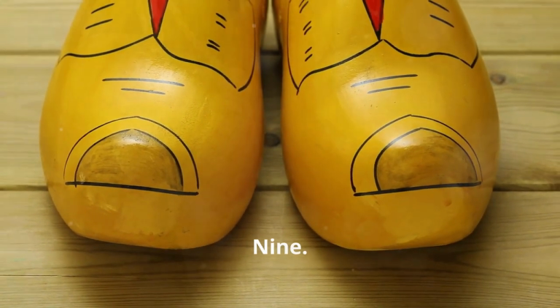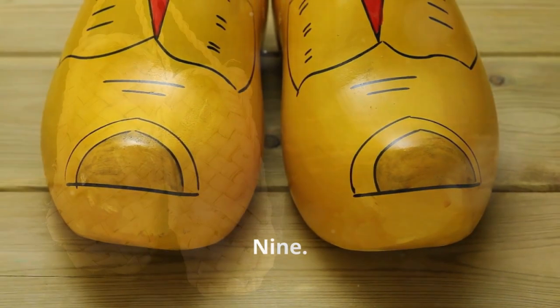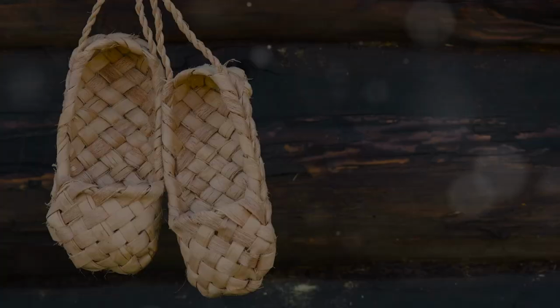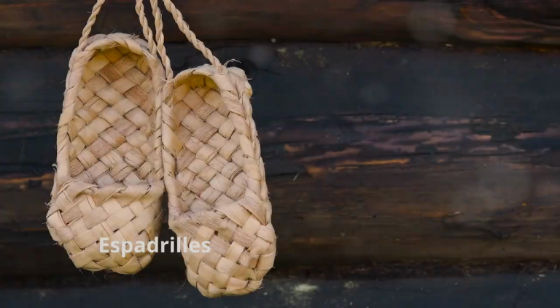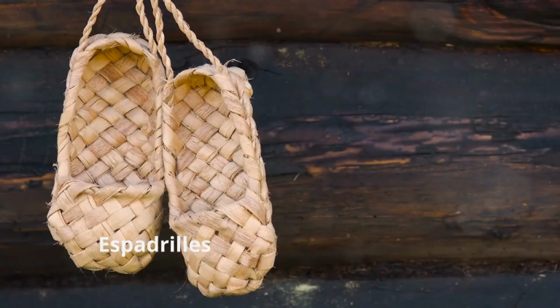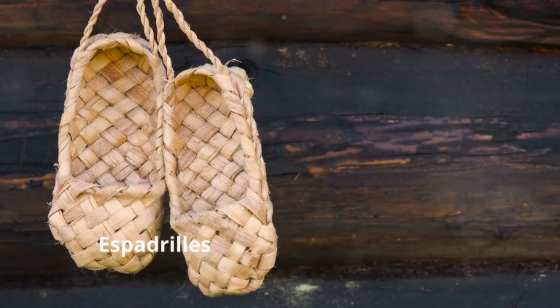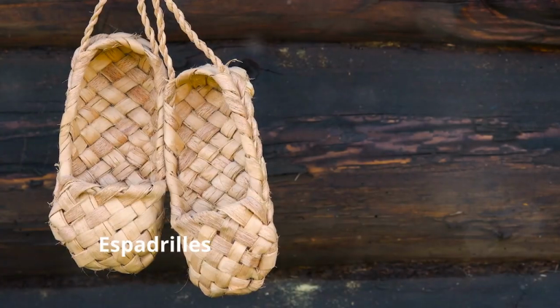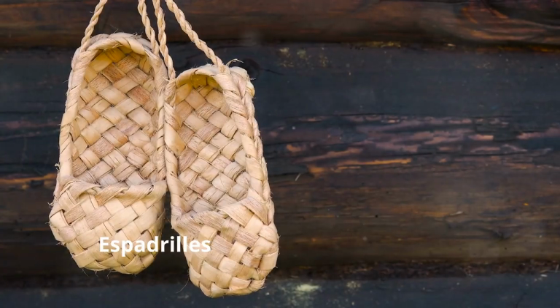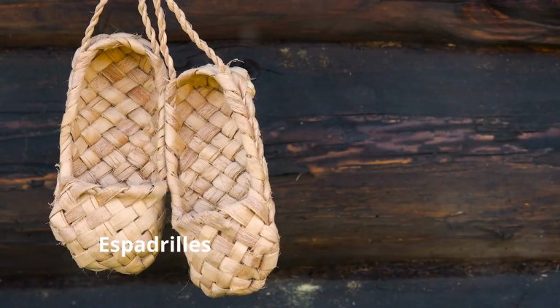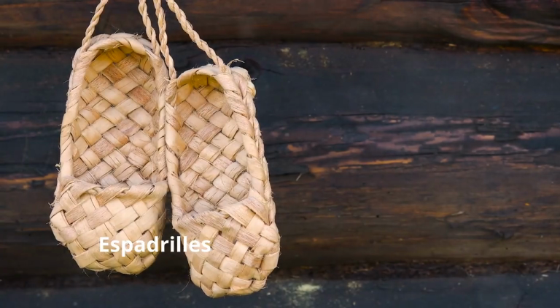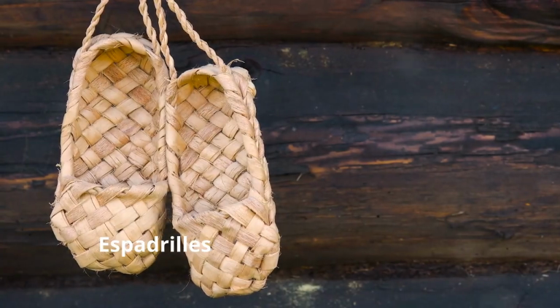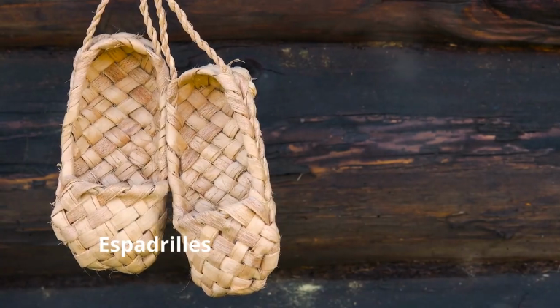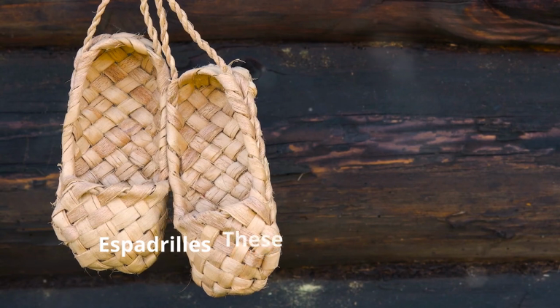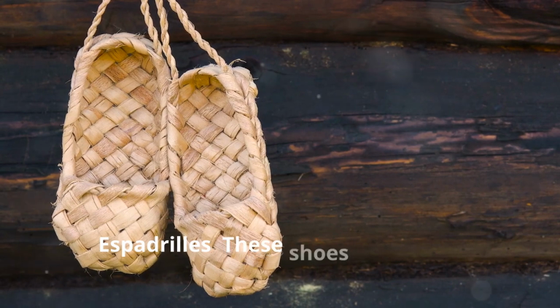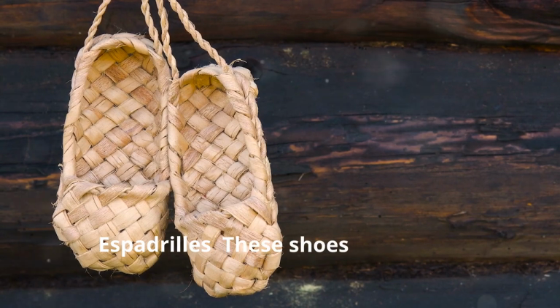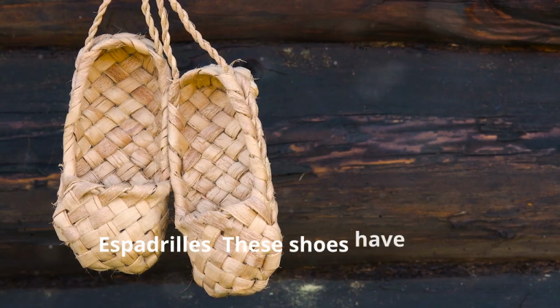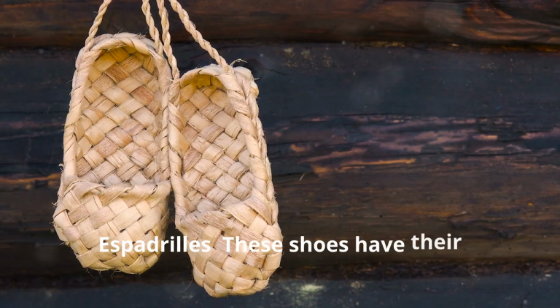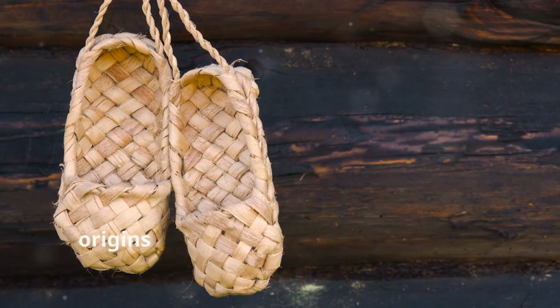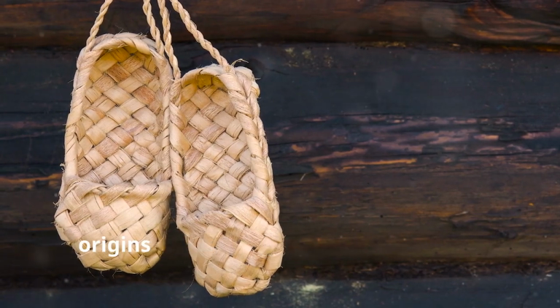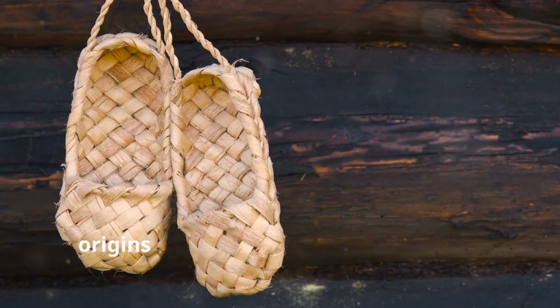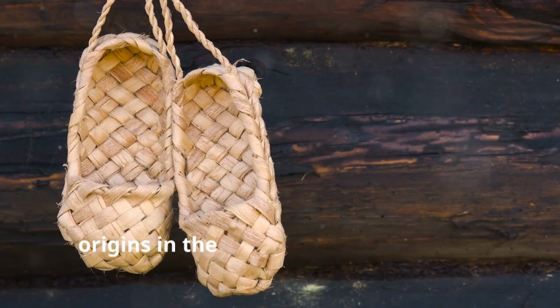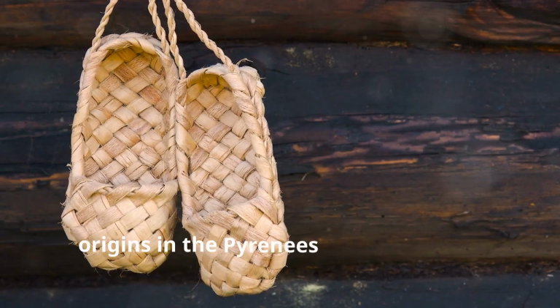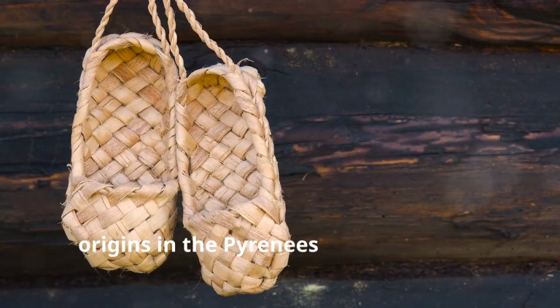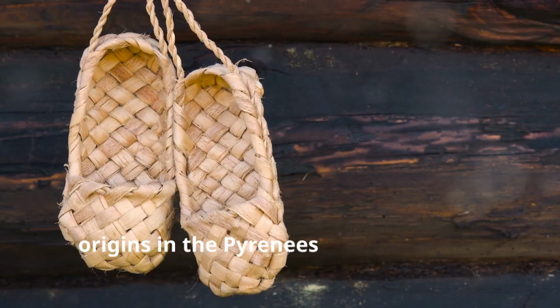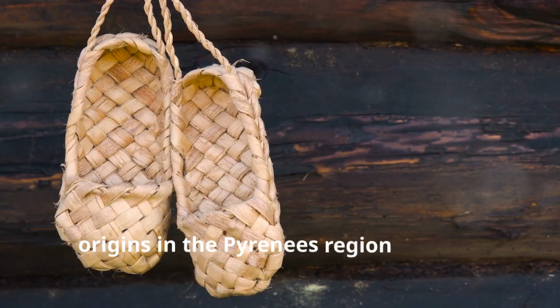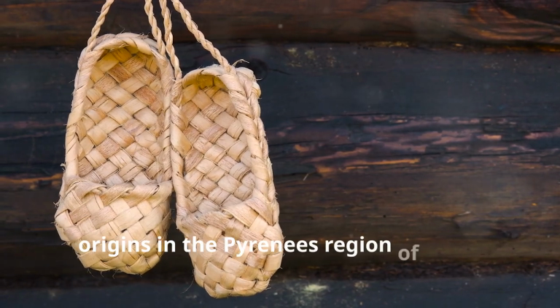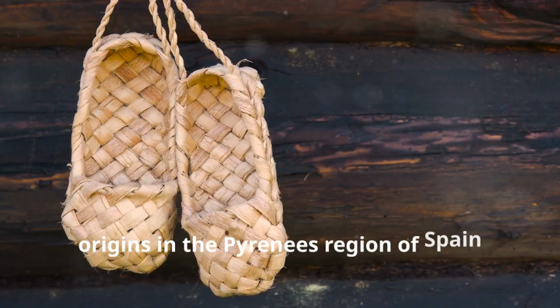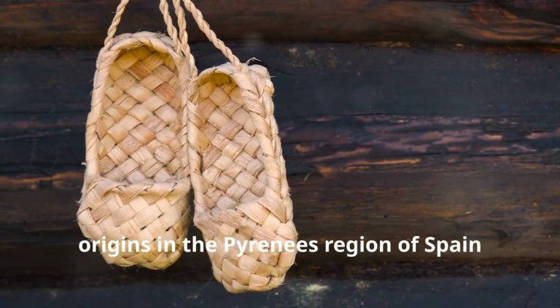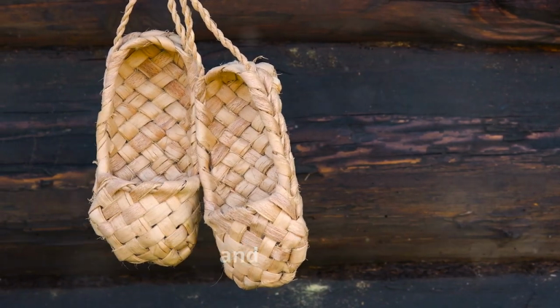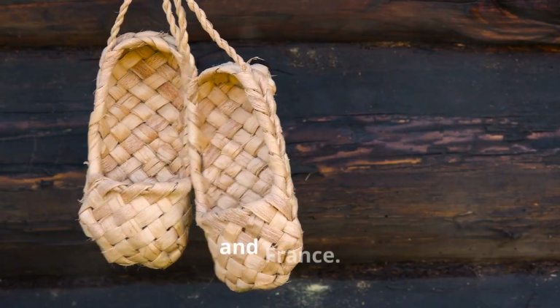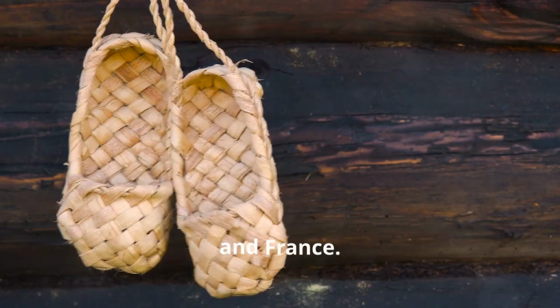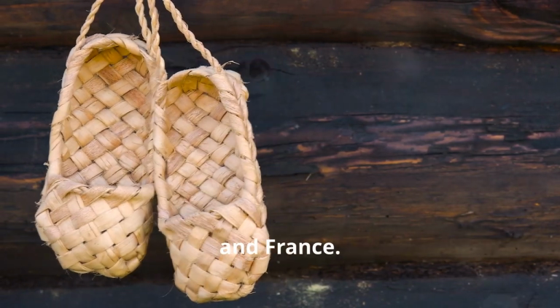9. Espadrilles. These shoes have their origins in the Pyrenees region of Spain and France.